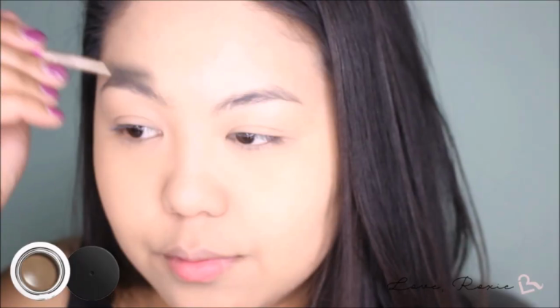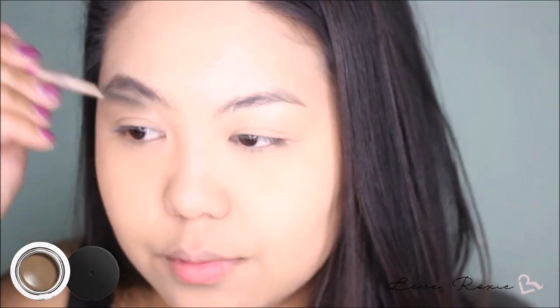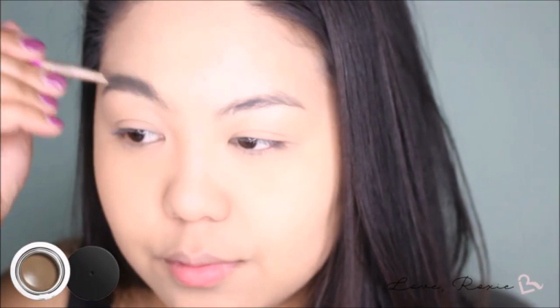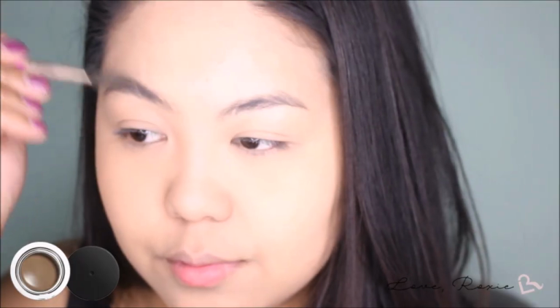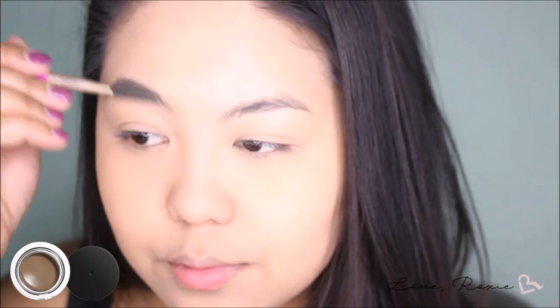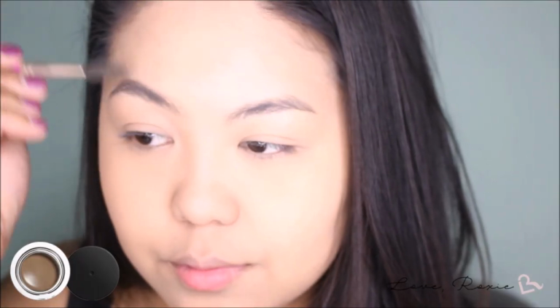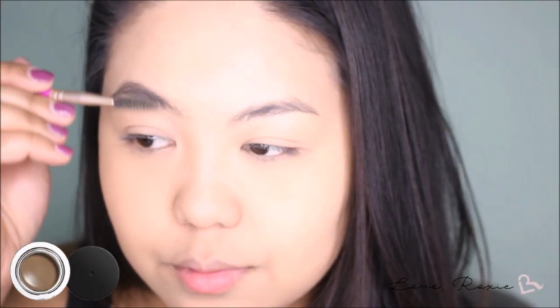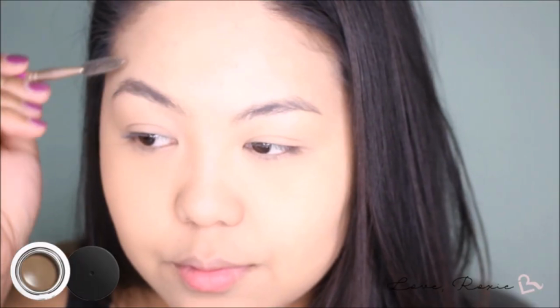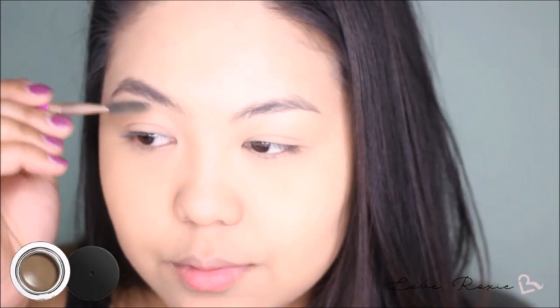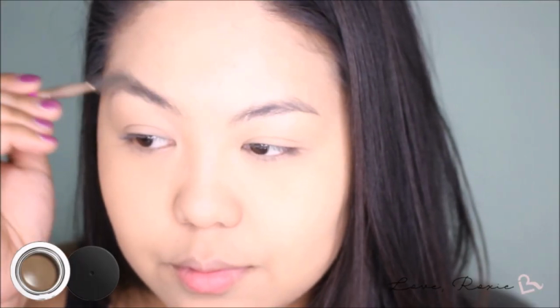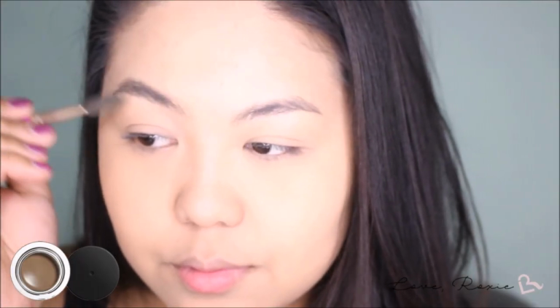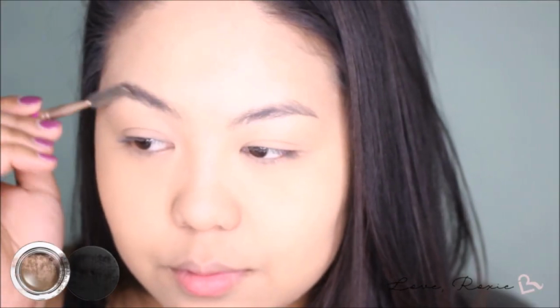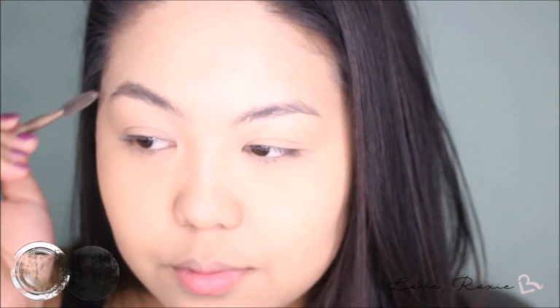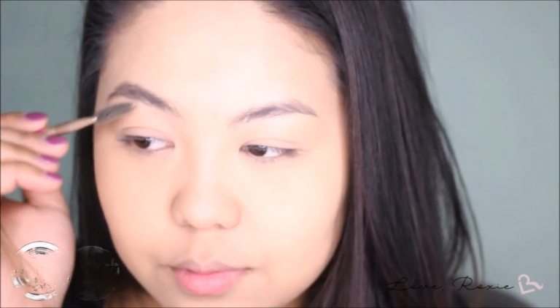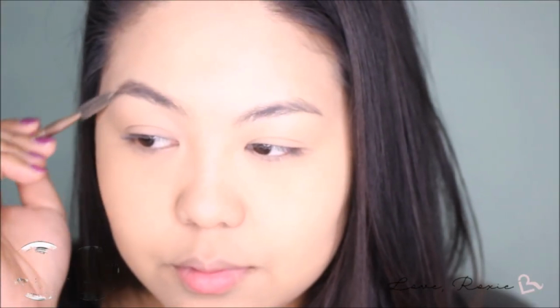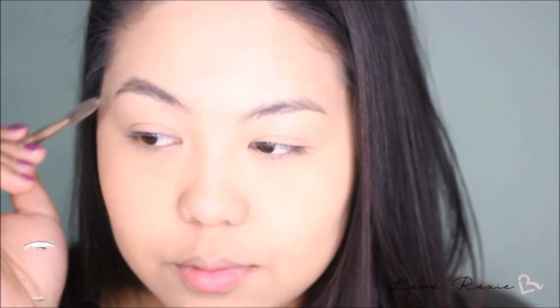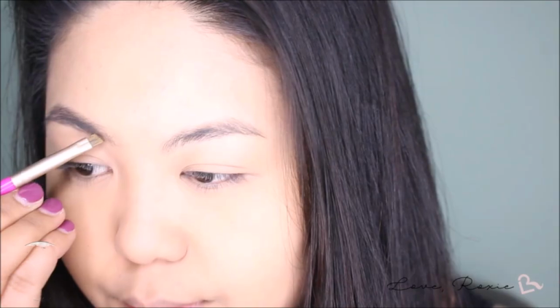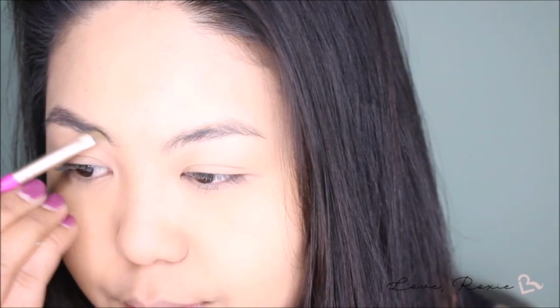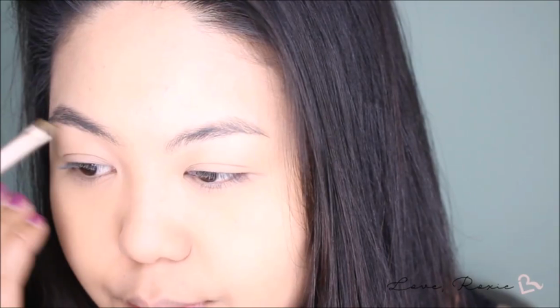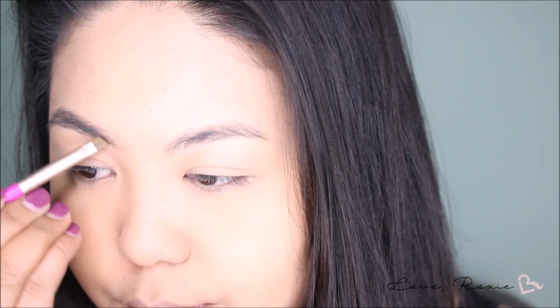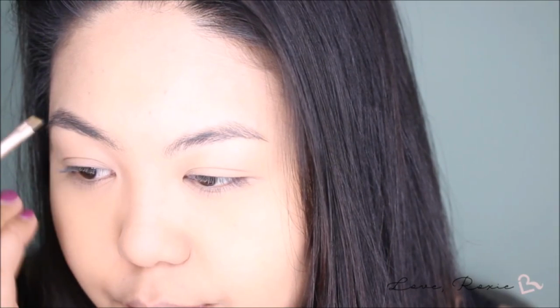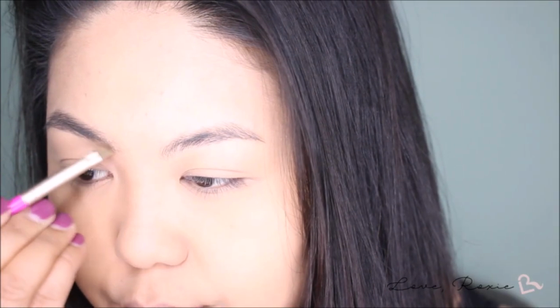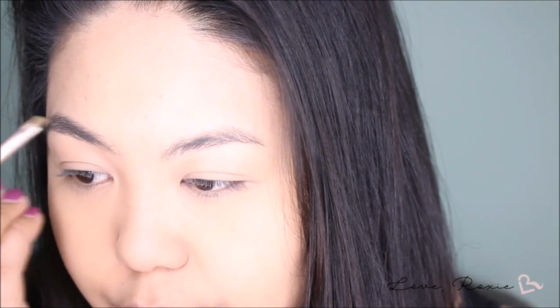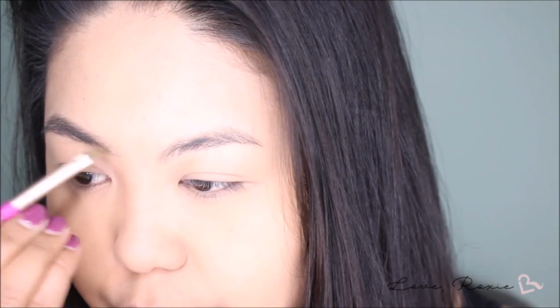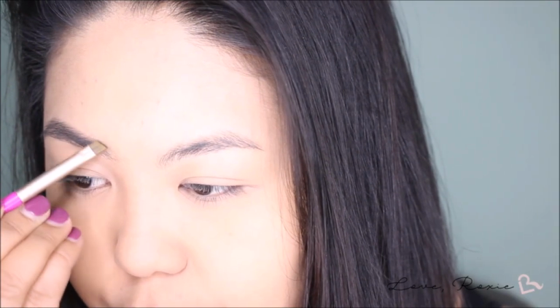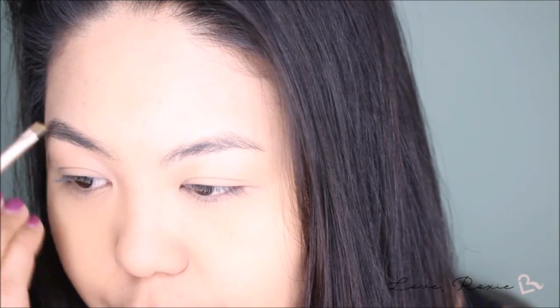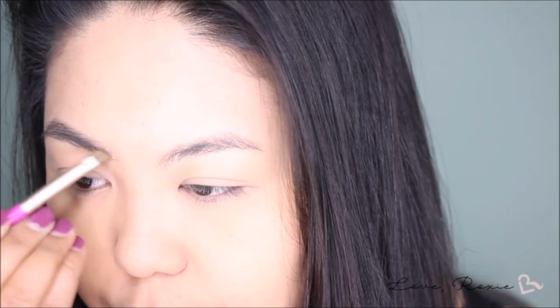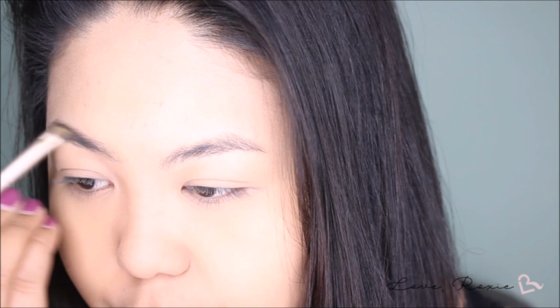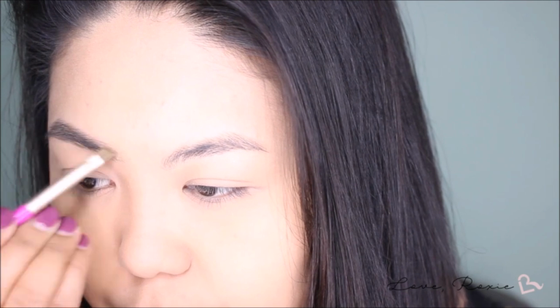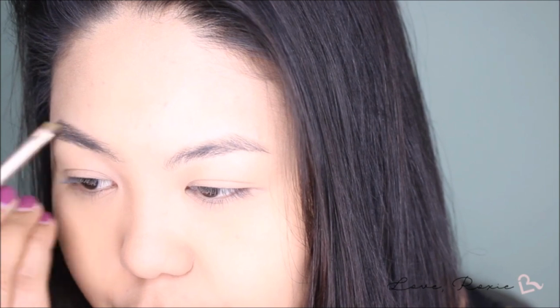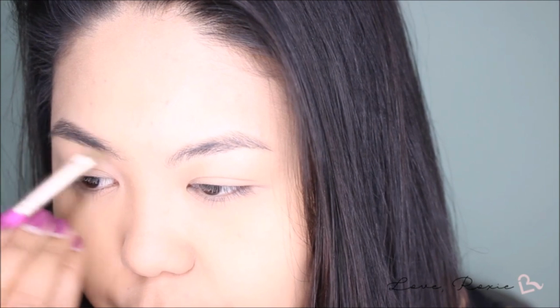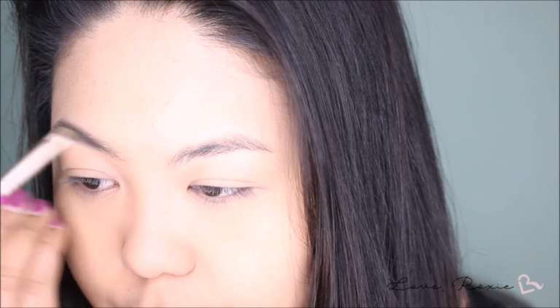Moving on to the brows, I'm using their Lock On Liner and Brow Cream in Medium Brown.